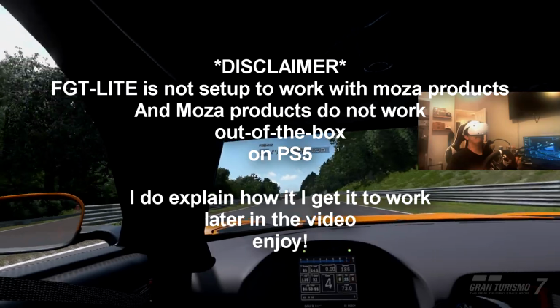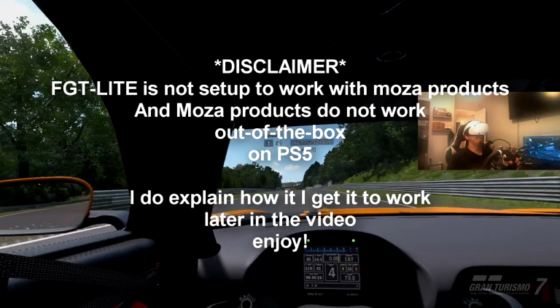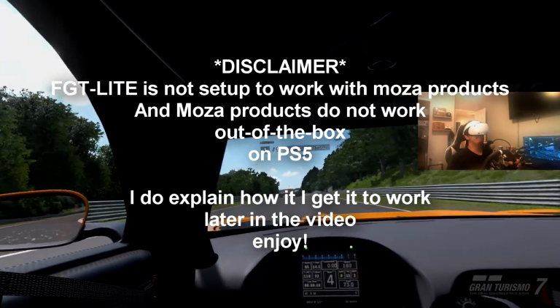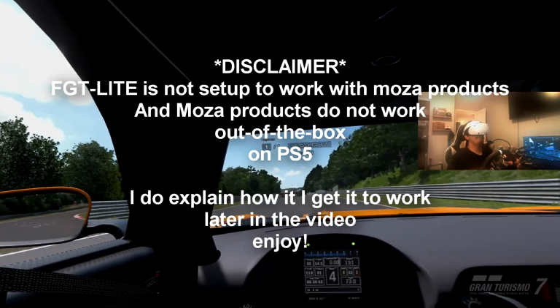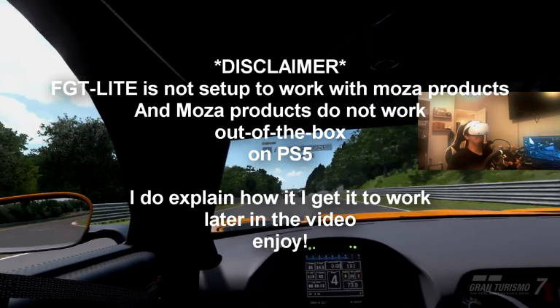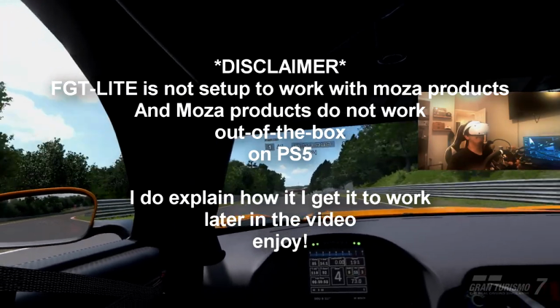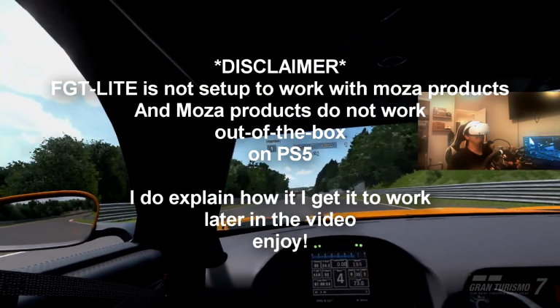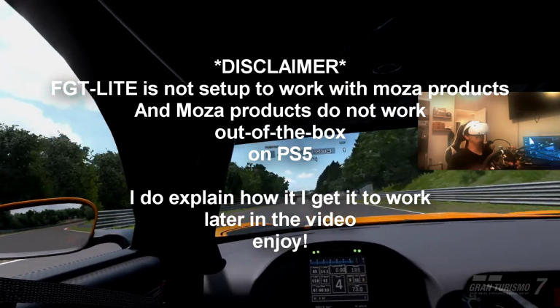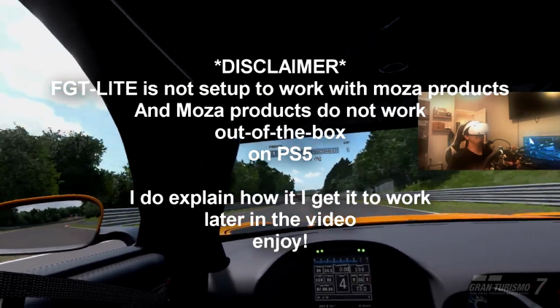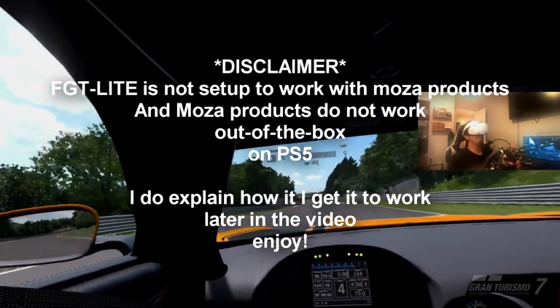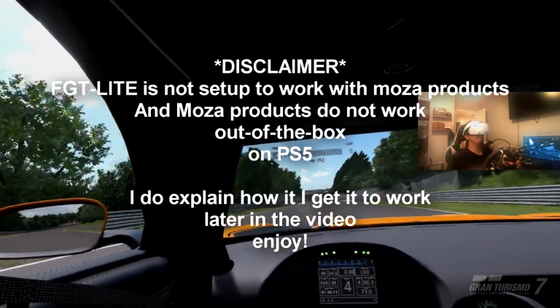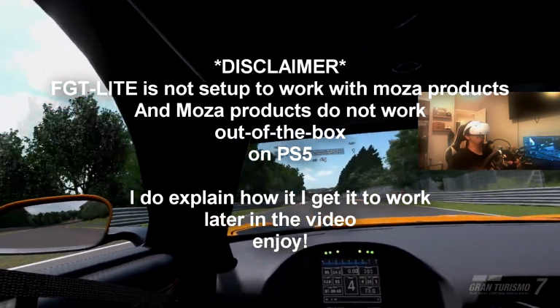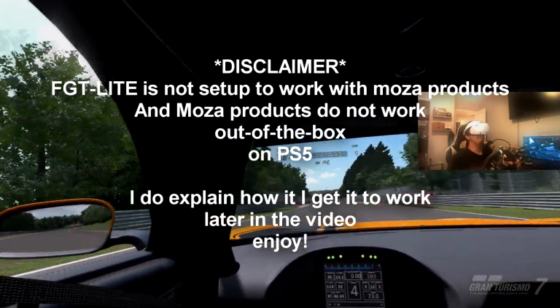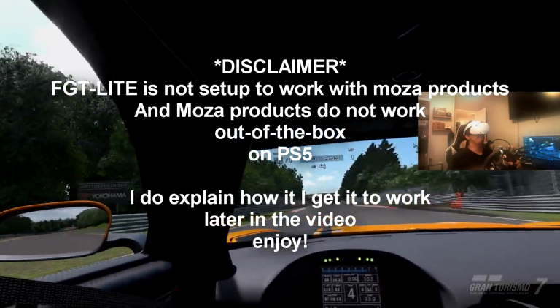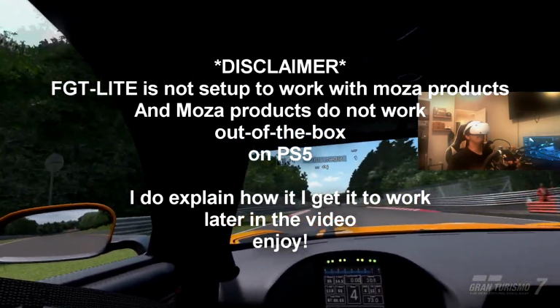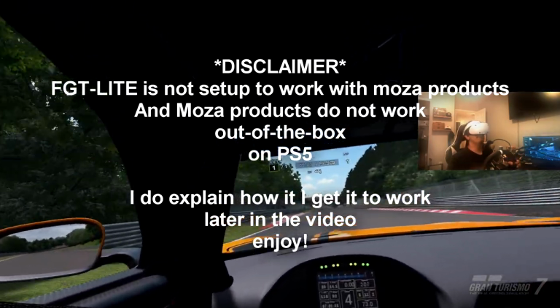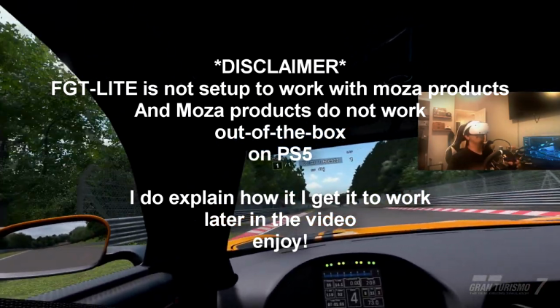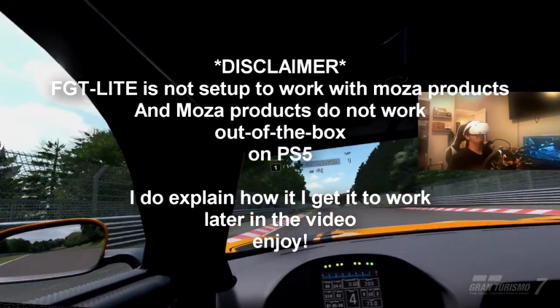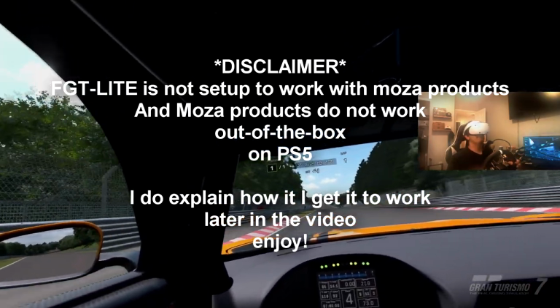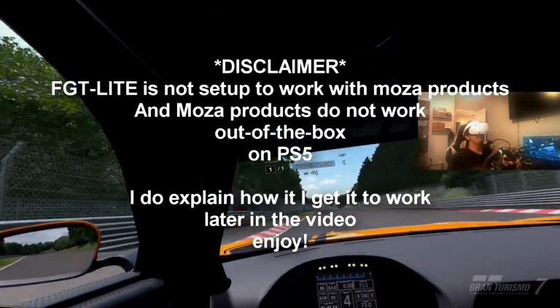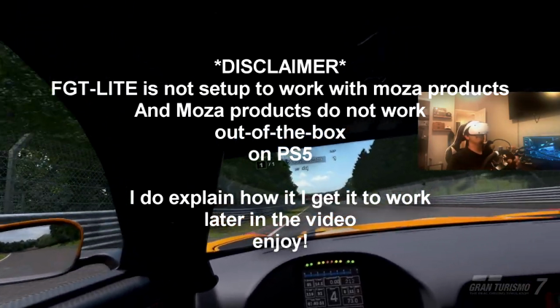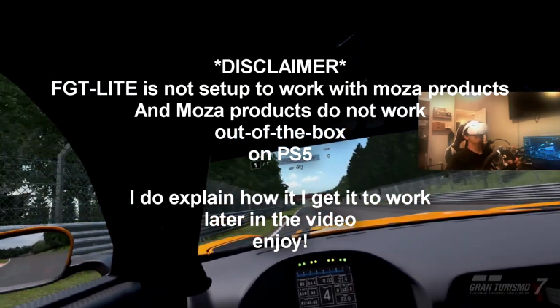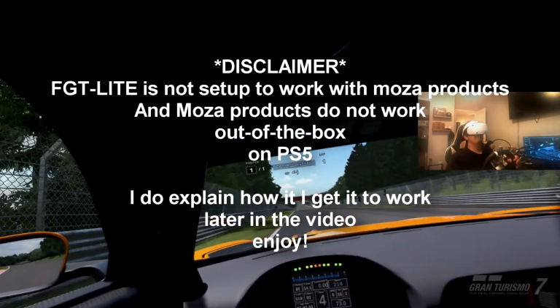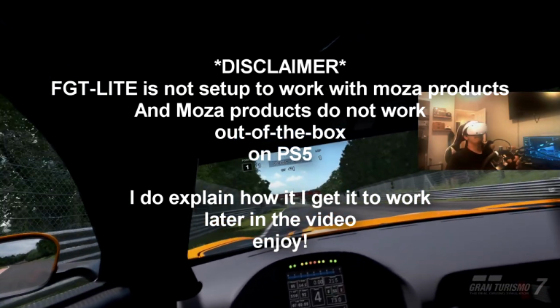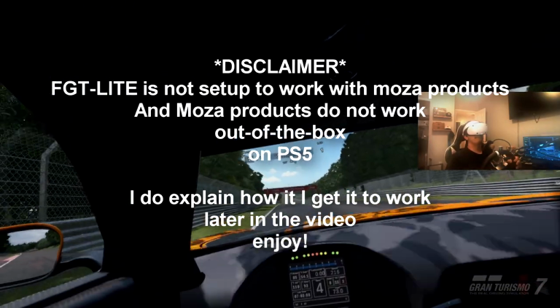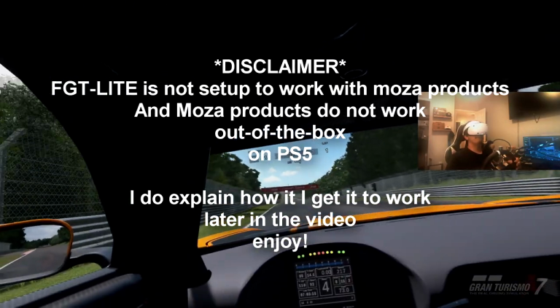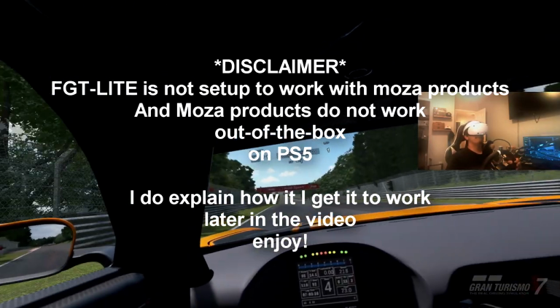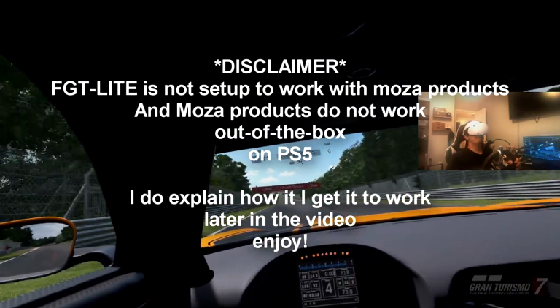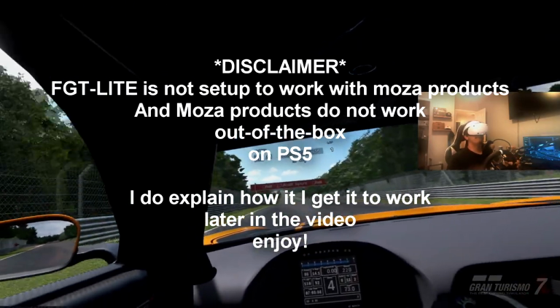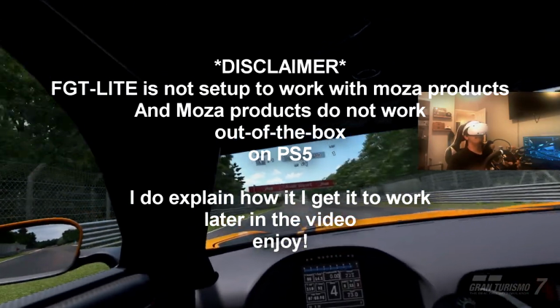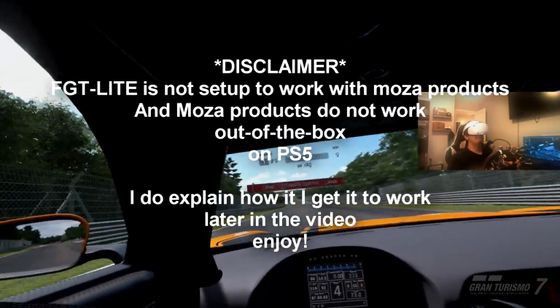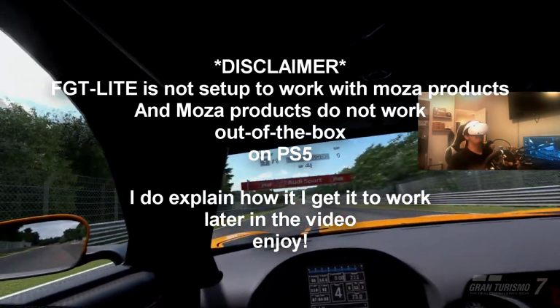Quick disclaimer upfront: the FGT Light and the Moza are not compatible, and the Moza wheel with the PS5 is not compatible out of the box.